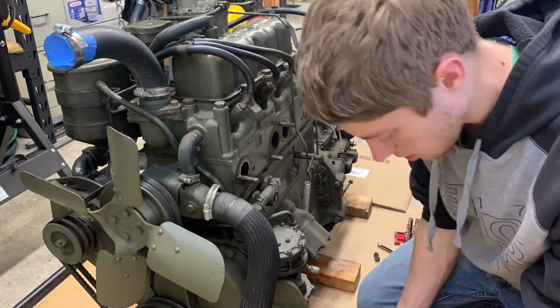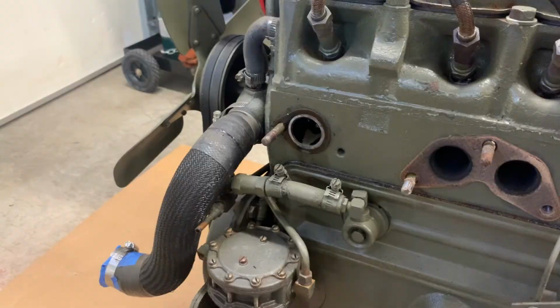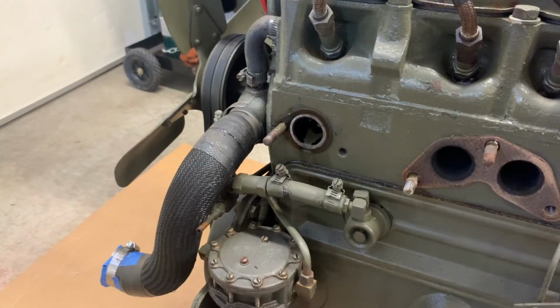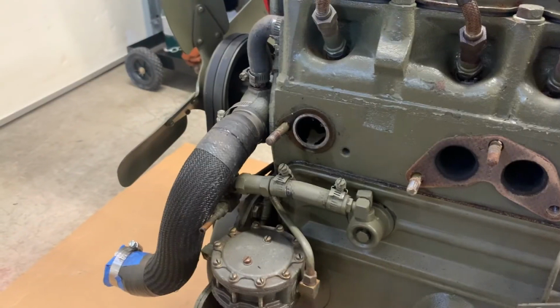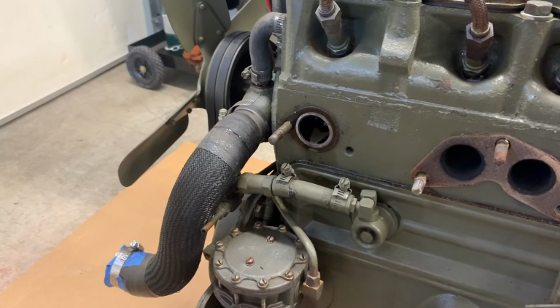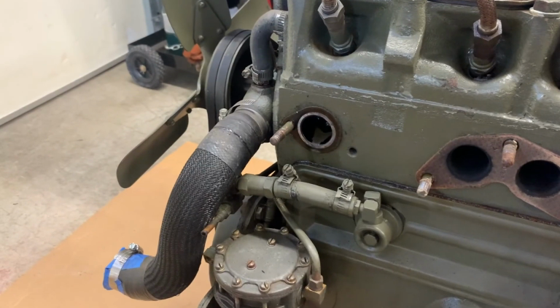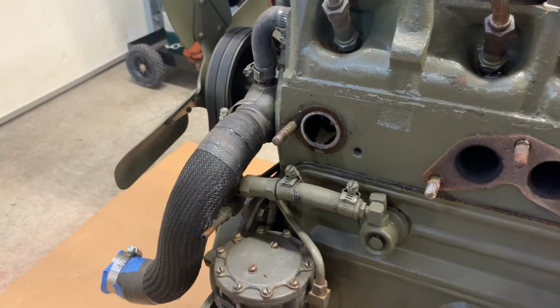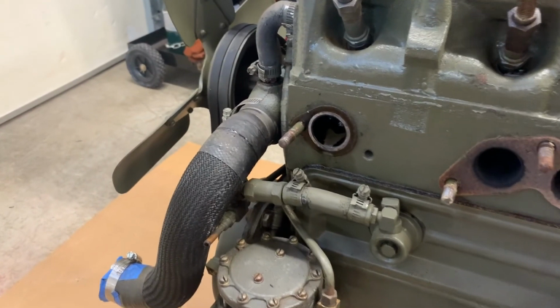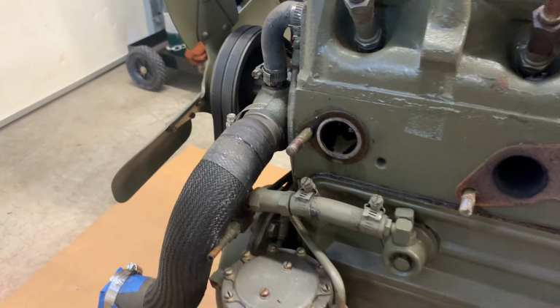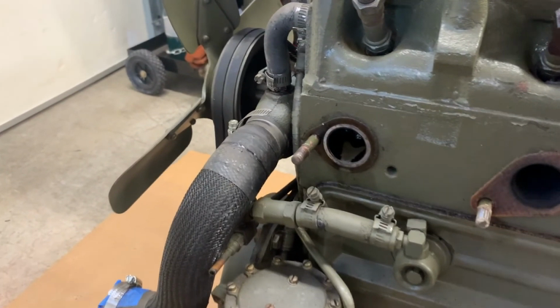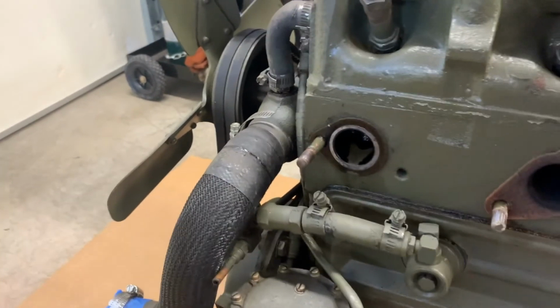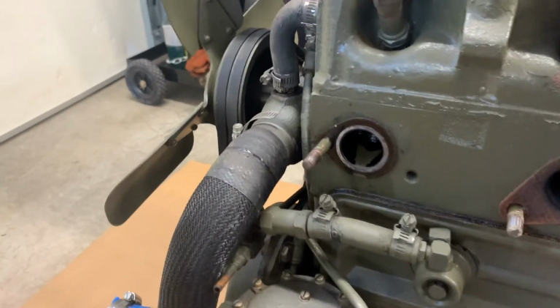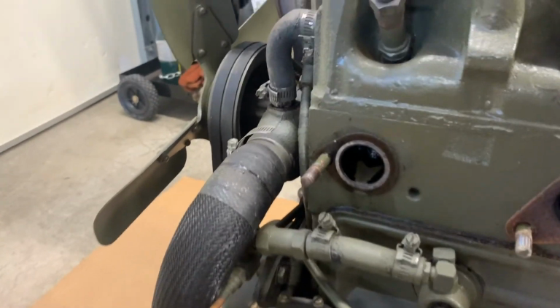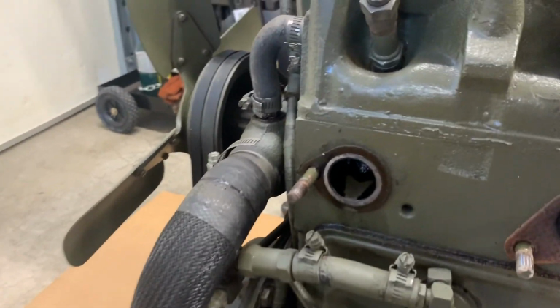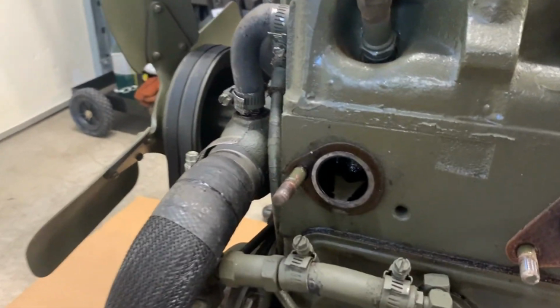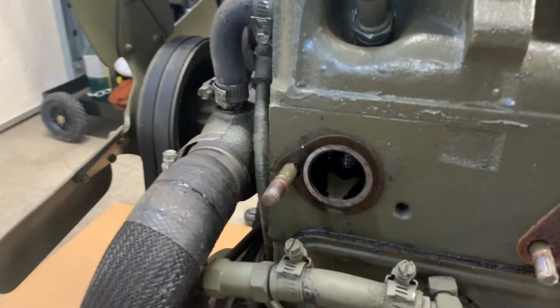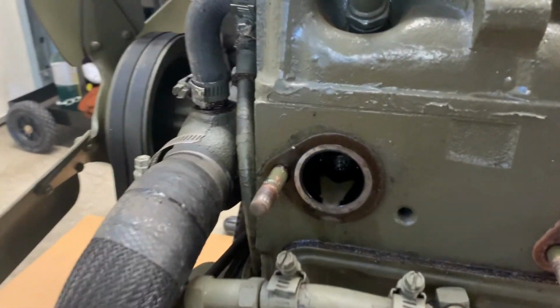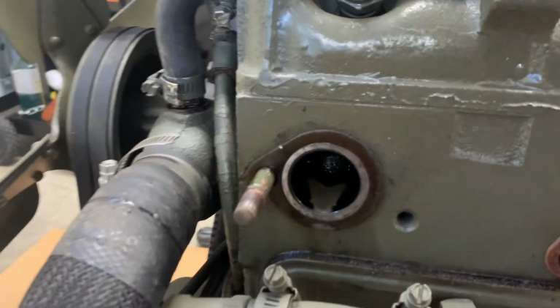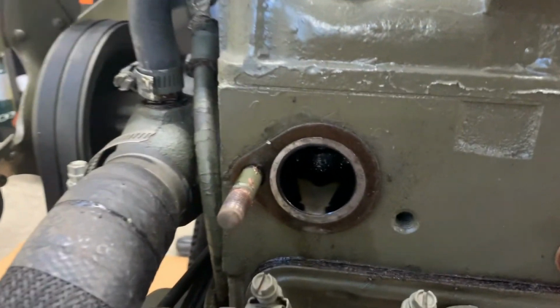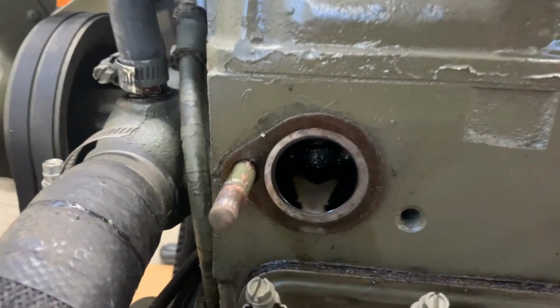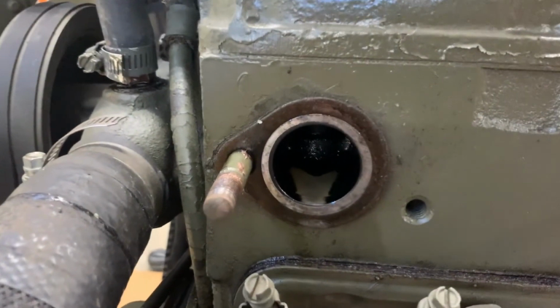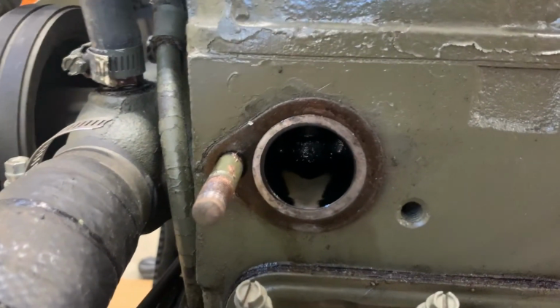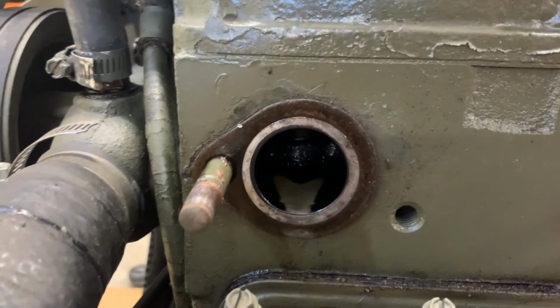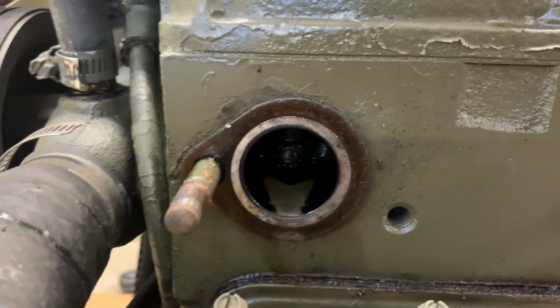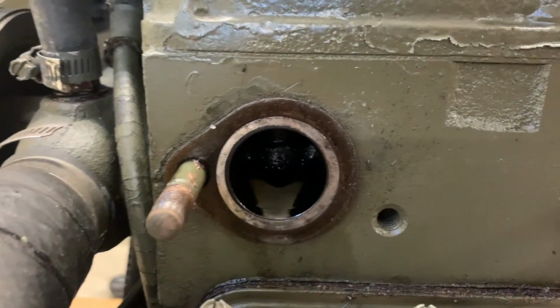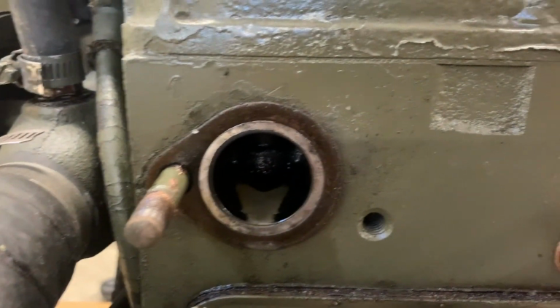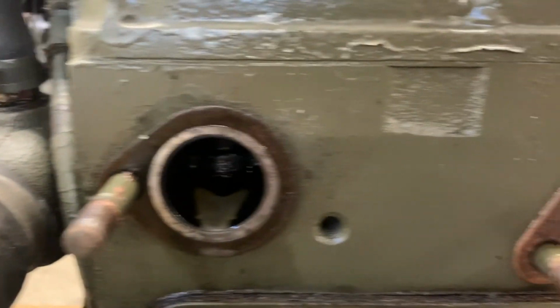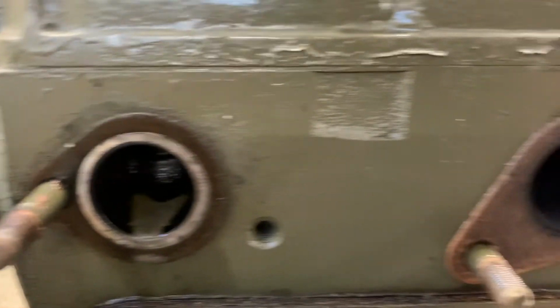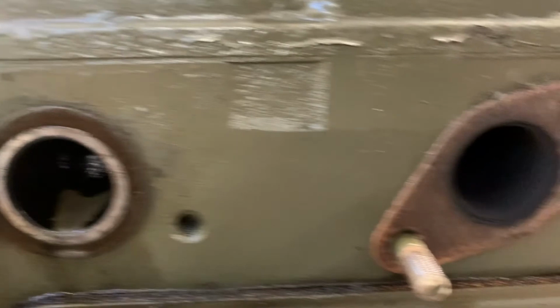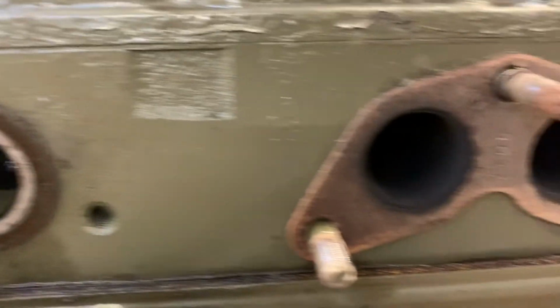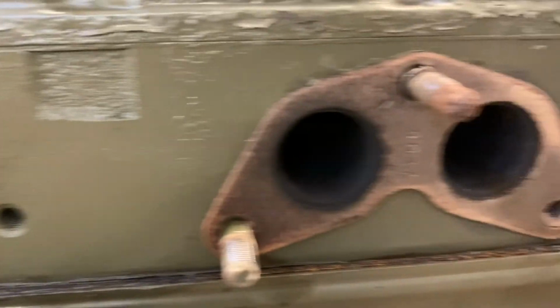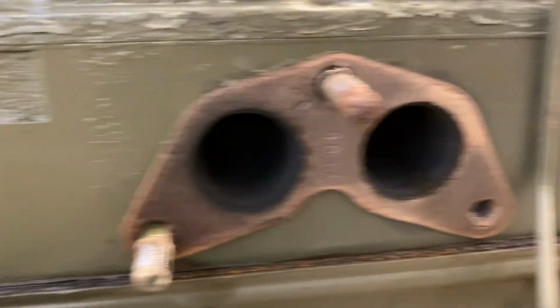I knew this motor had a blown head gasket, and it looks like this cylinder is the one that's affected when you compare it to the others.